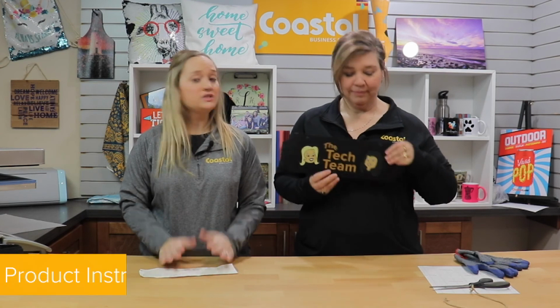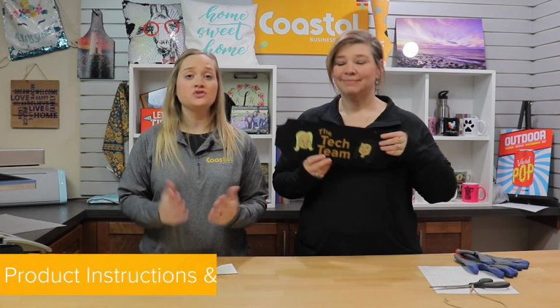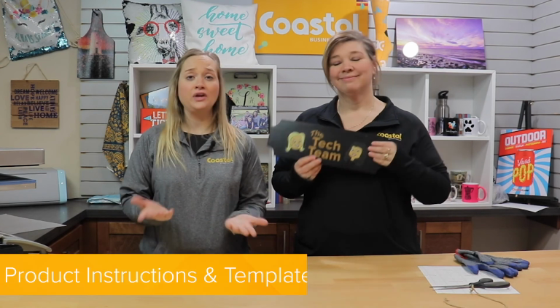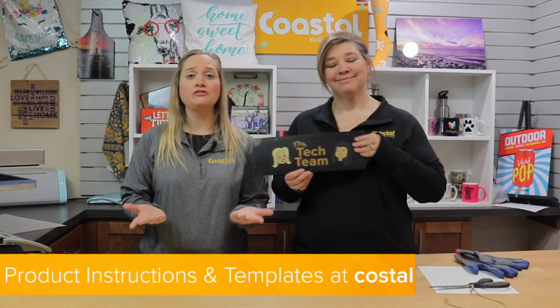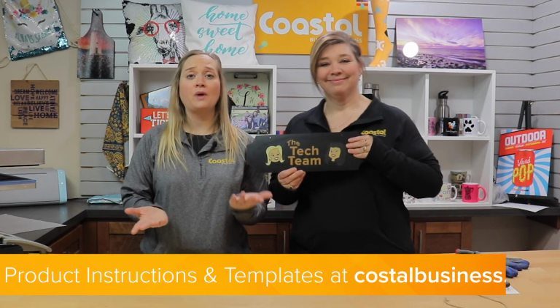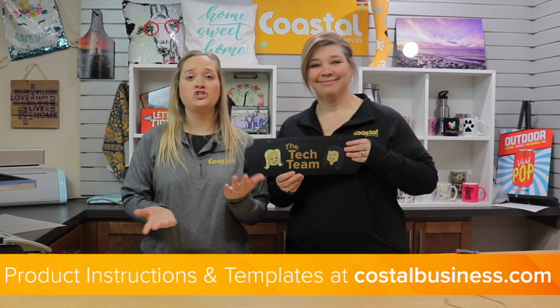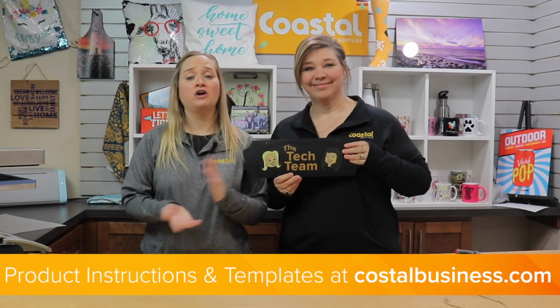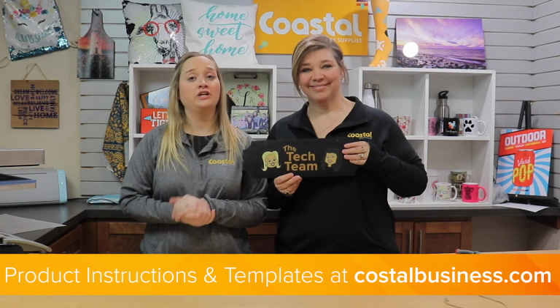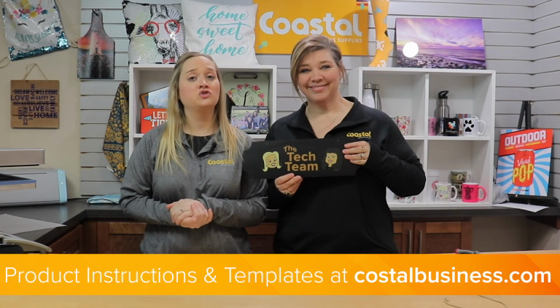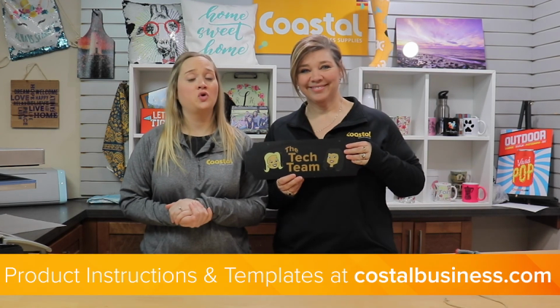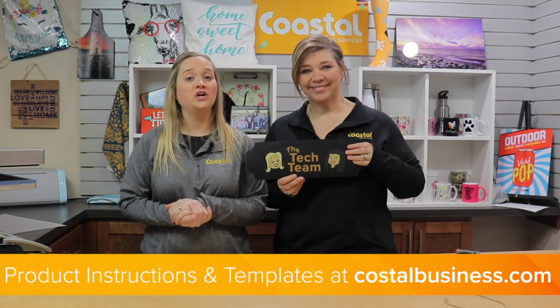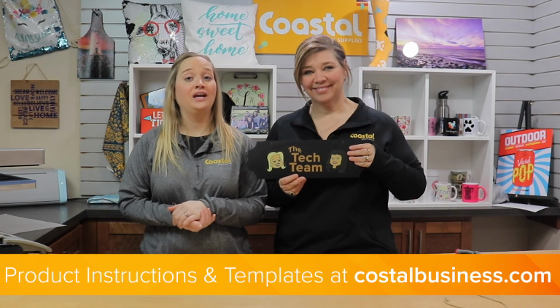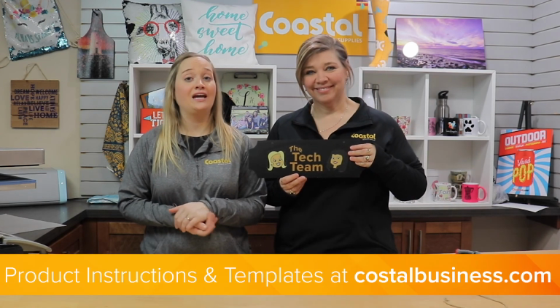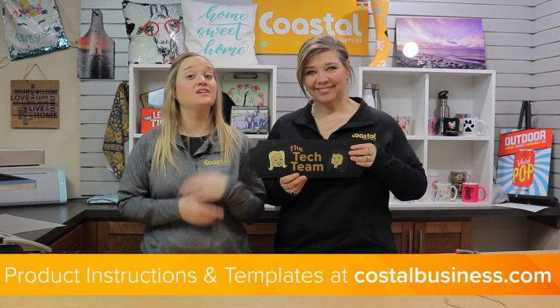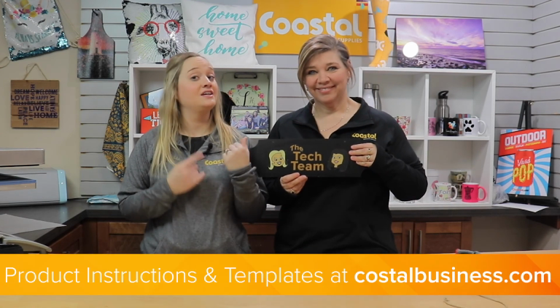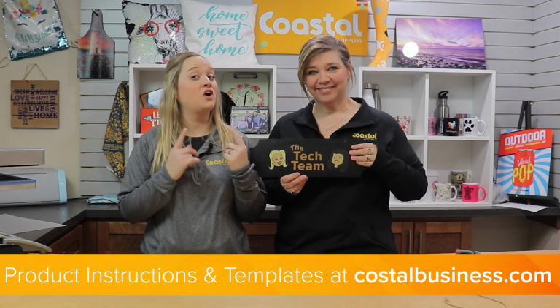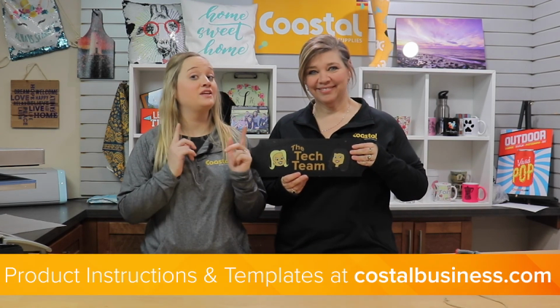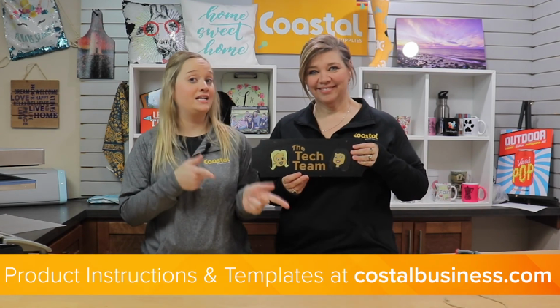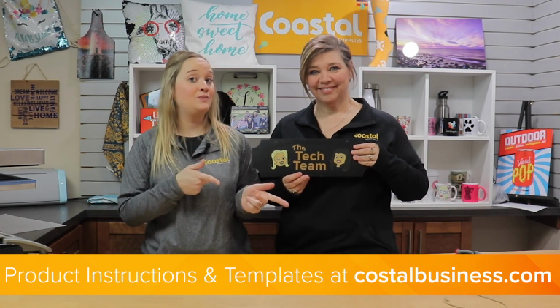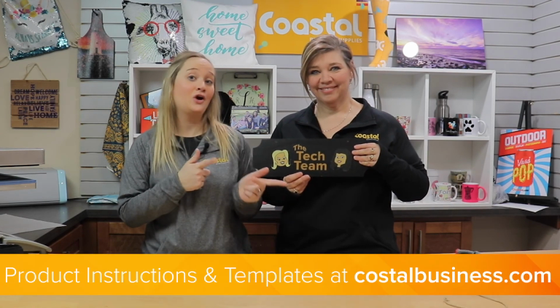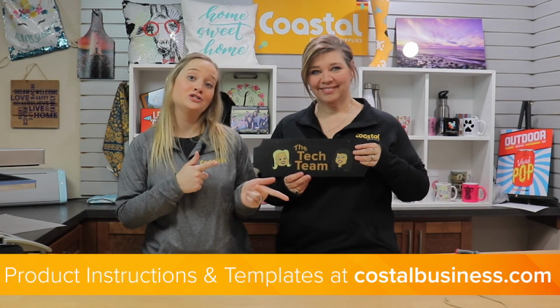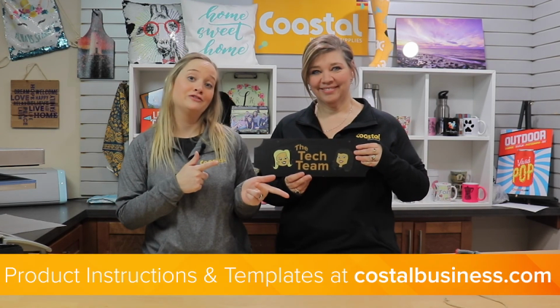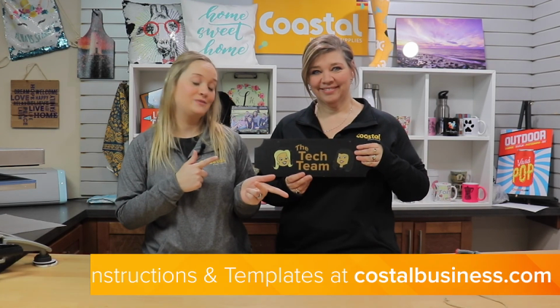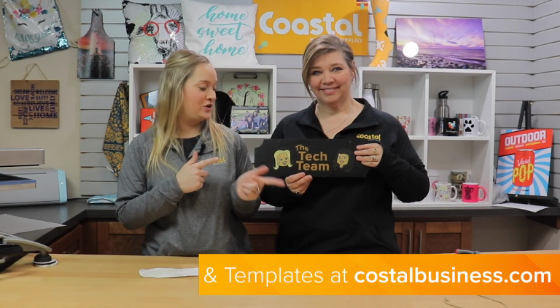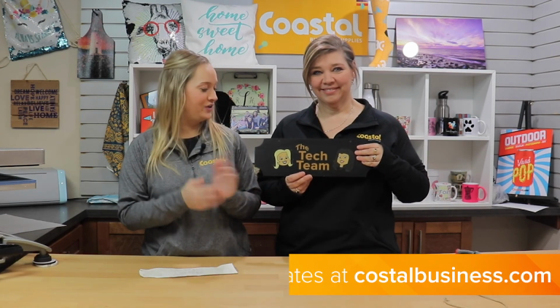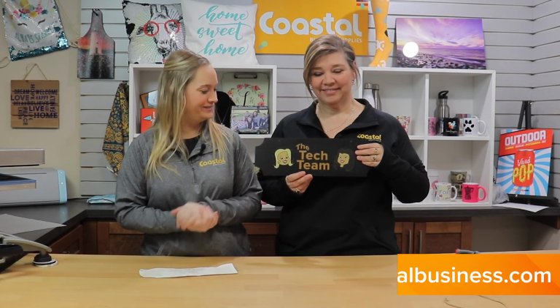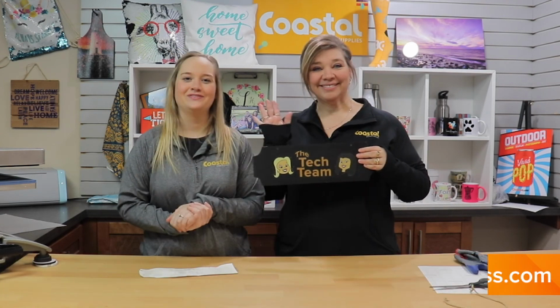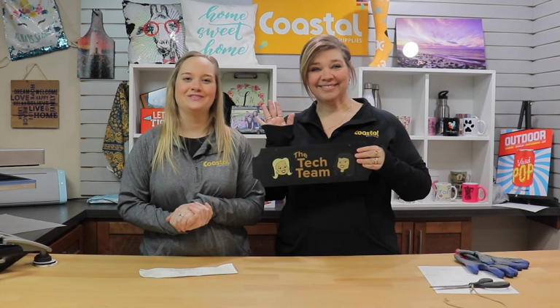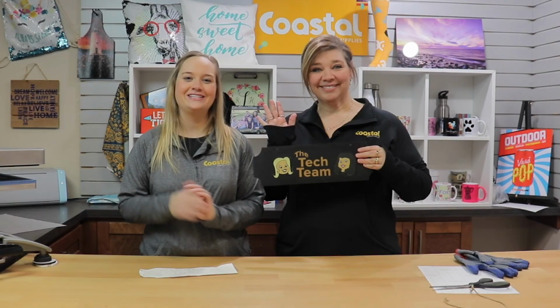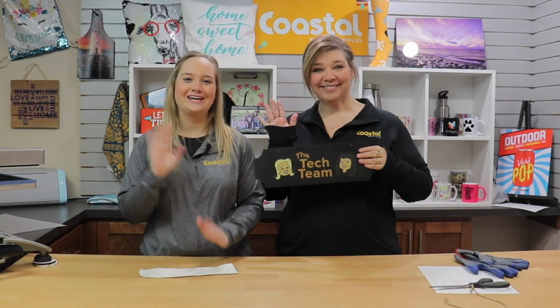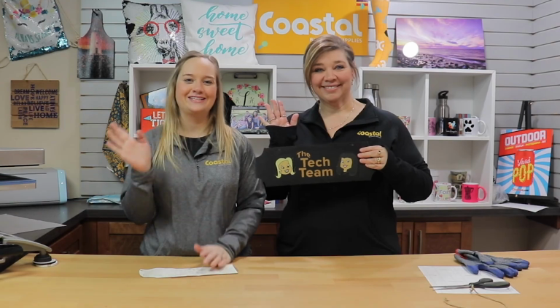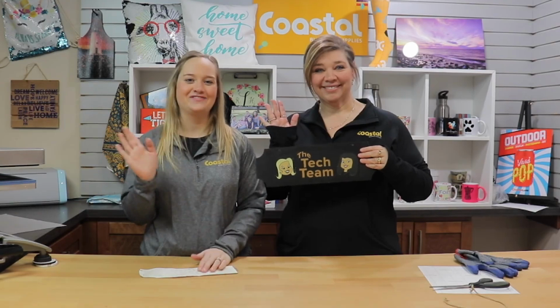Thank you for watching our video tutorial. Again, this is on the Techniprint hard surface material — we'll see you next time.